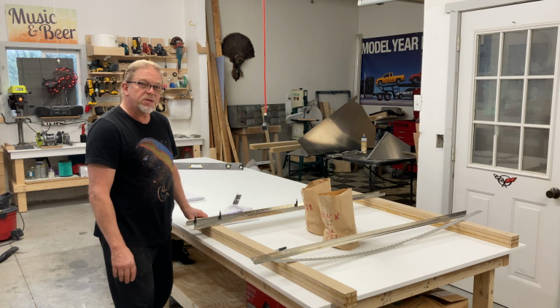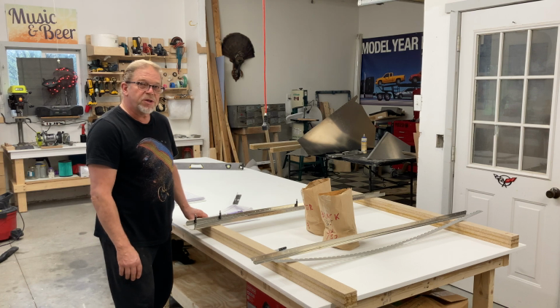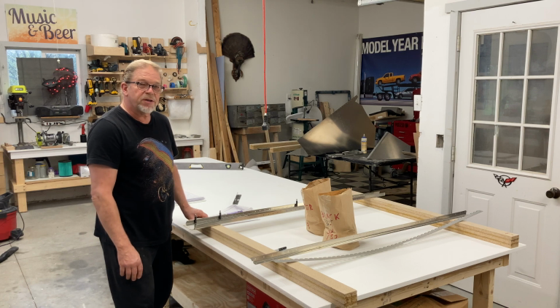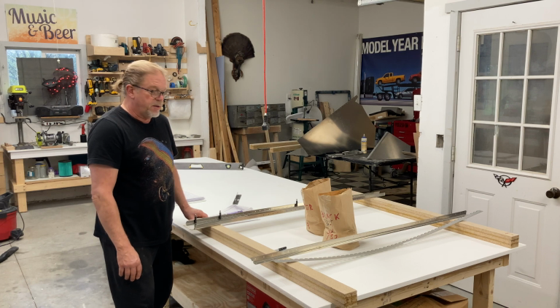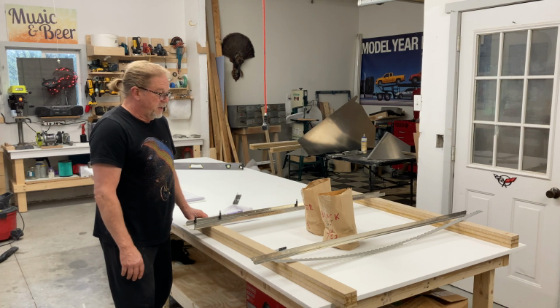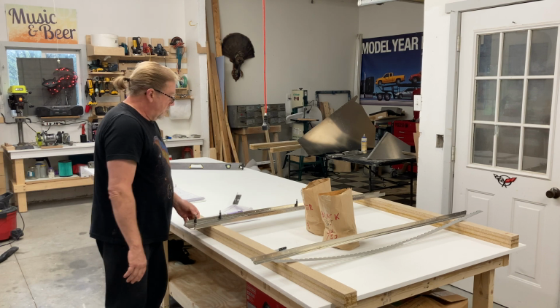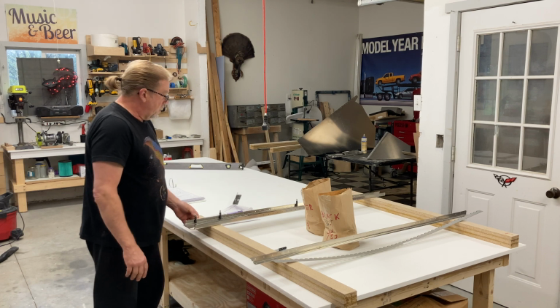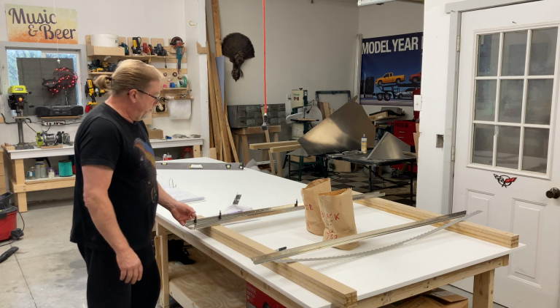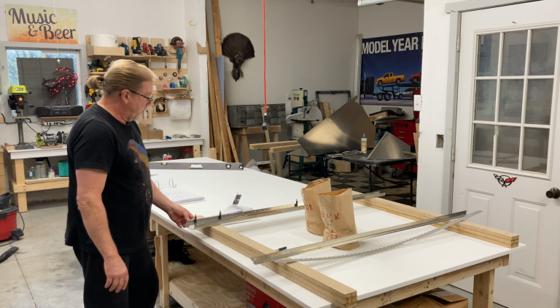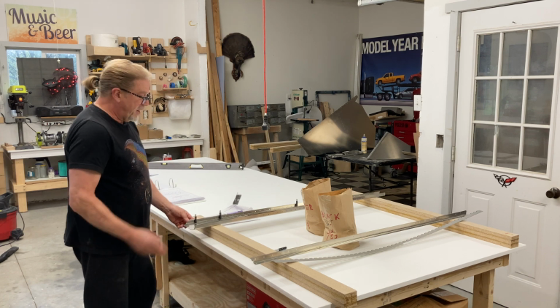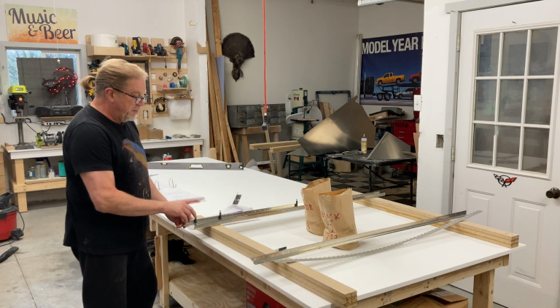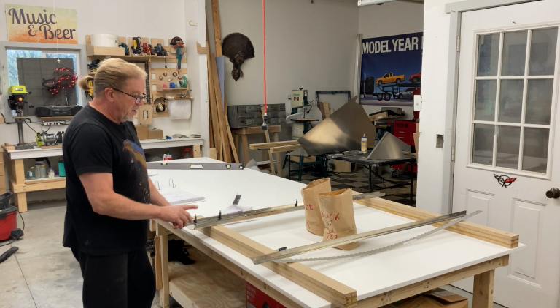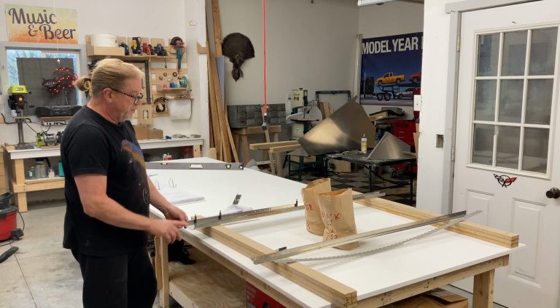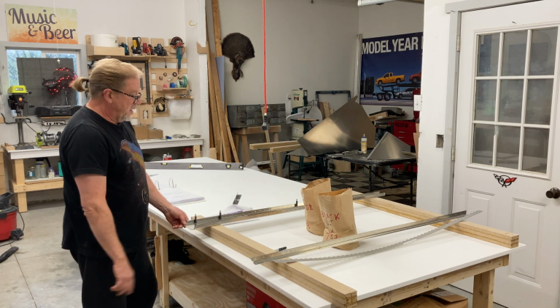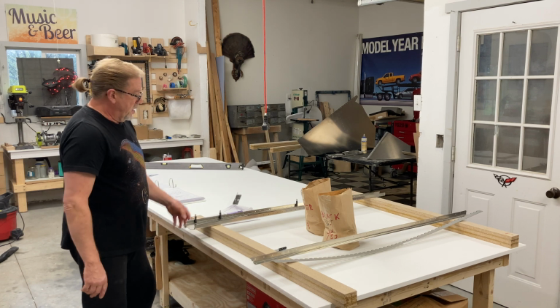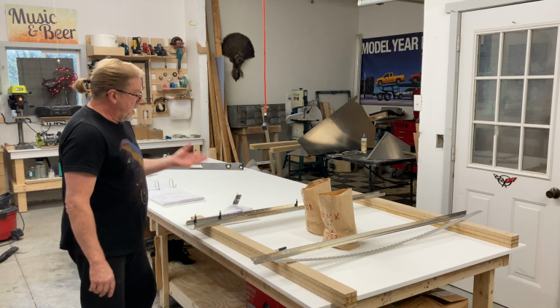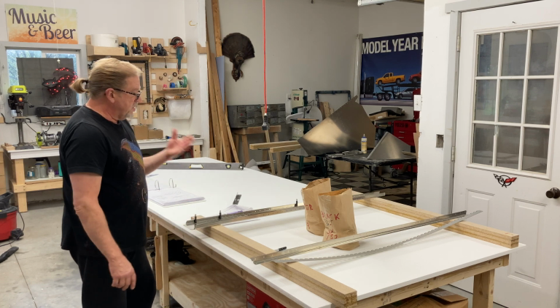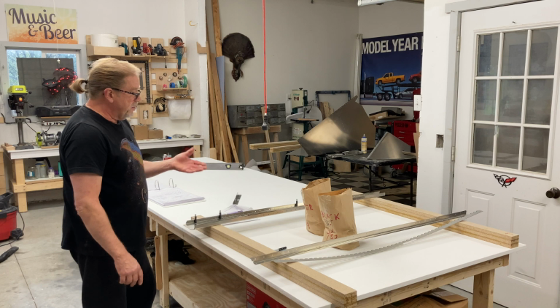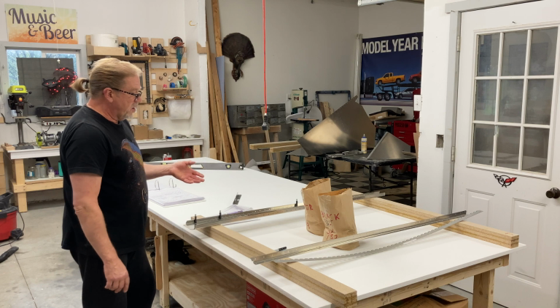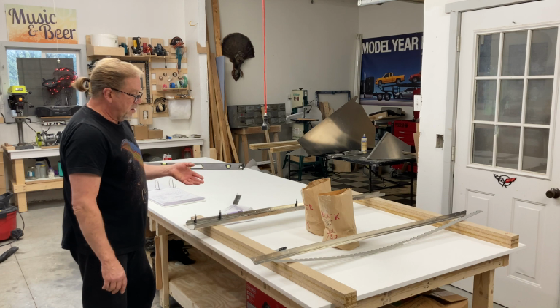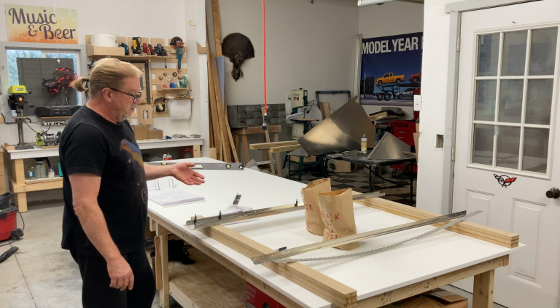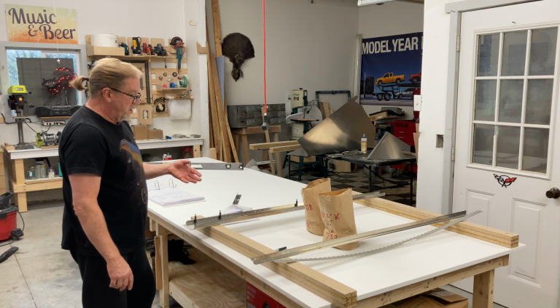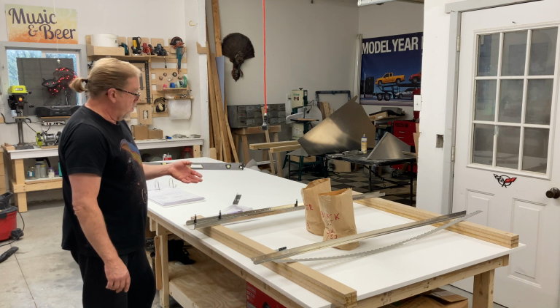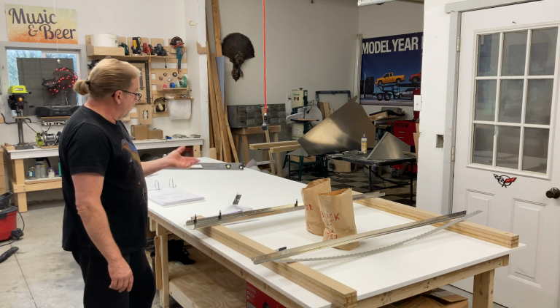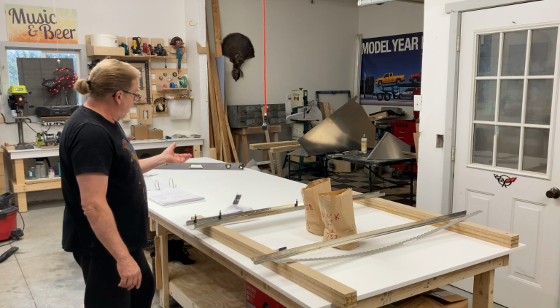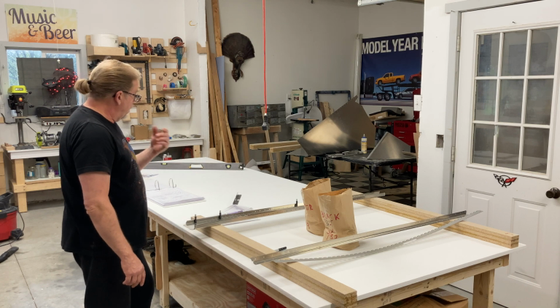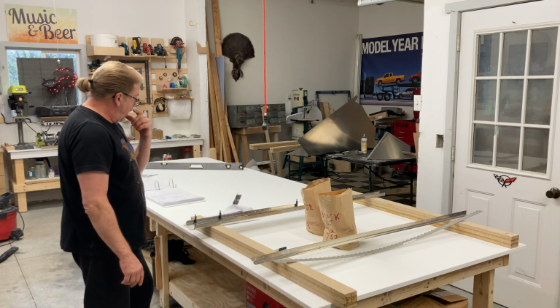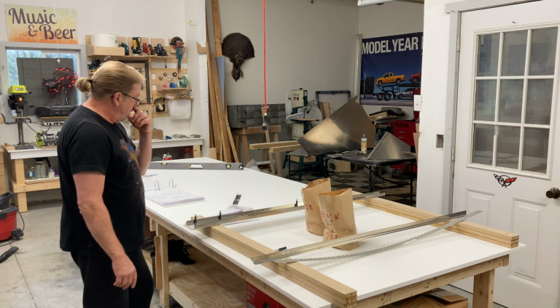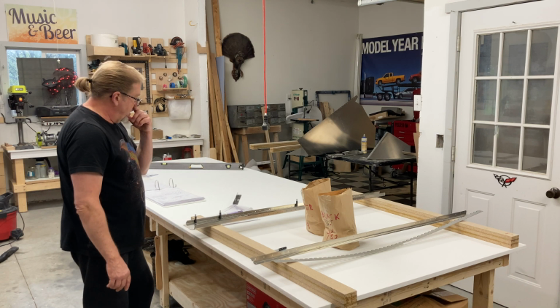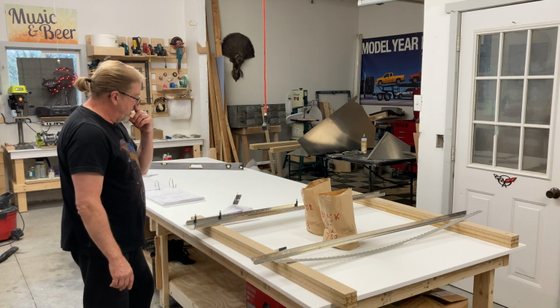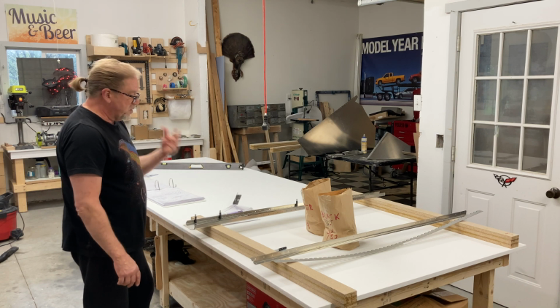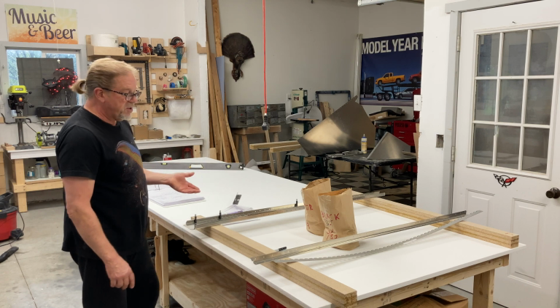The only thing I have to worry about is moisture. Got them done. Now it's time to start the fin — or the rudder.